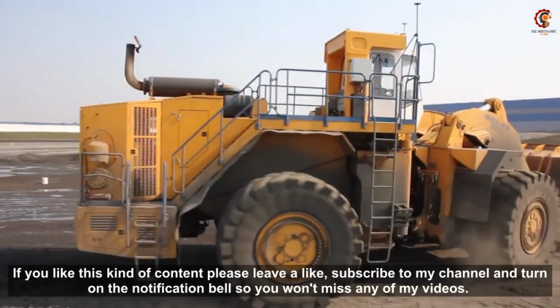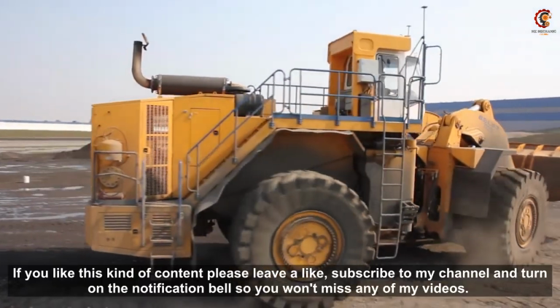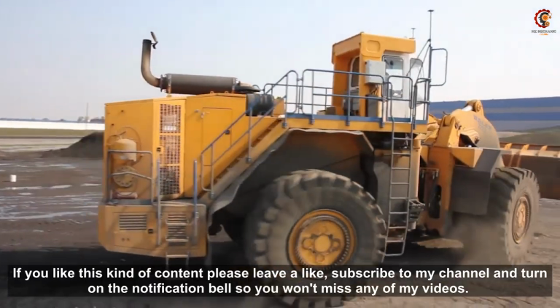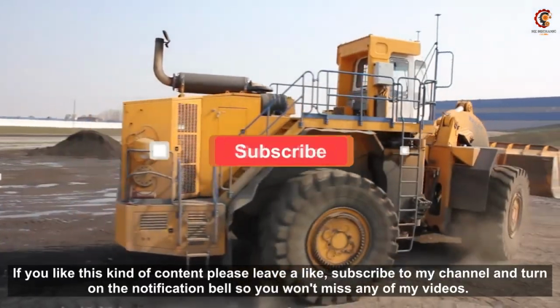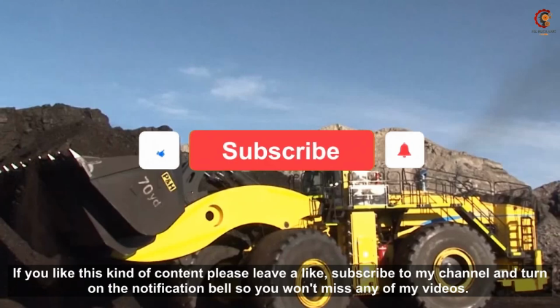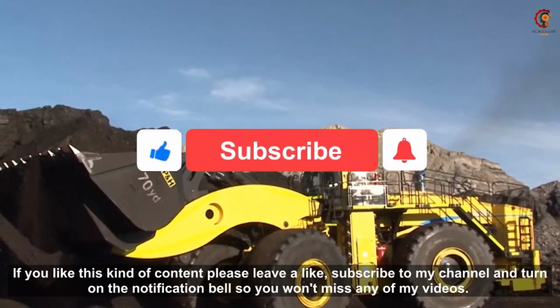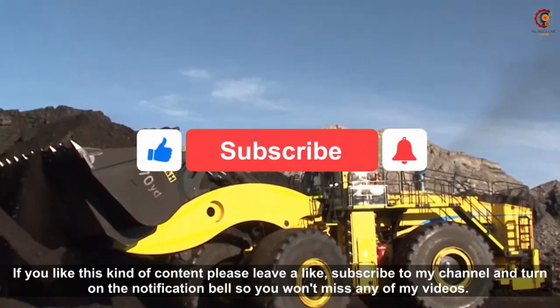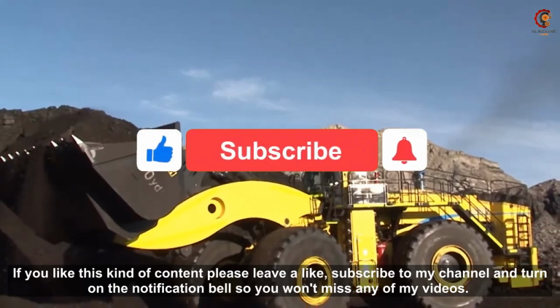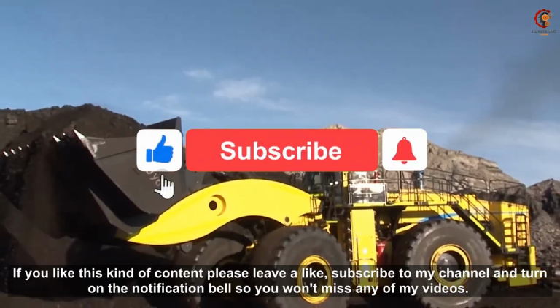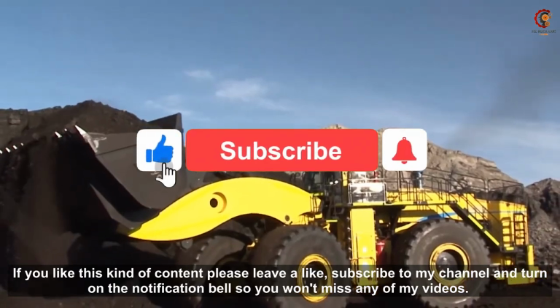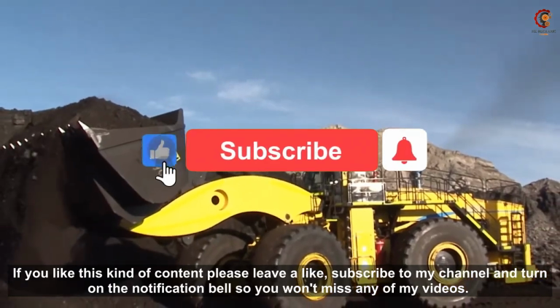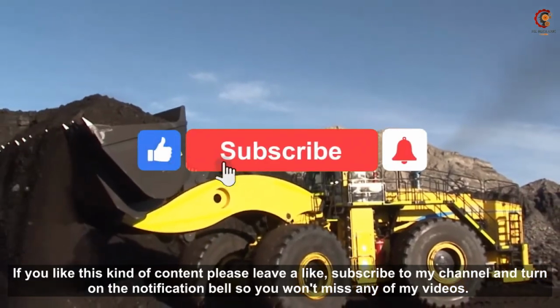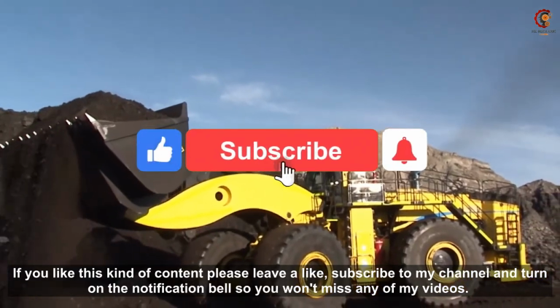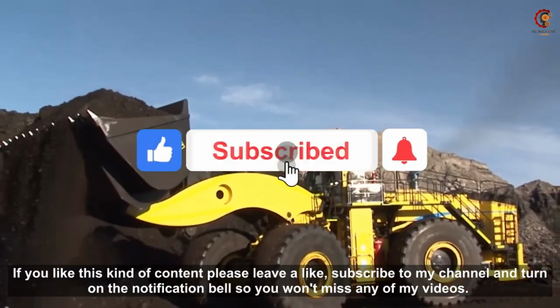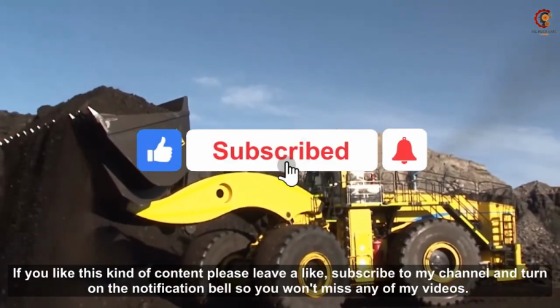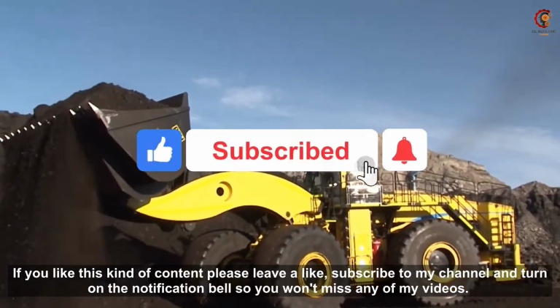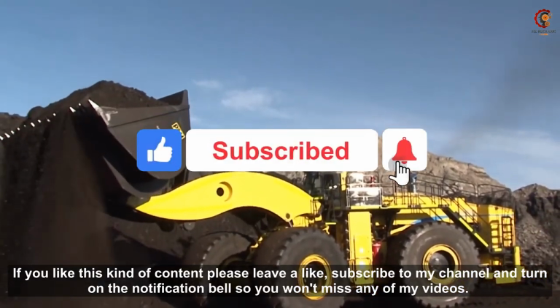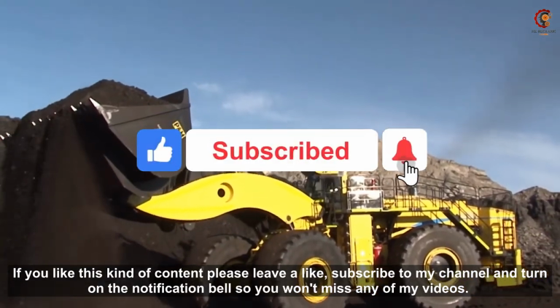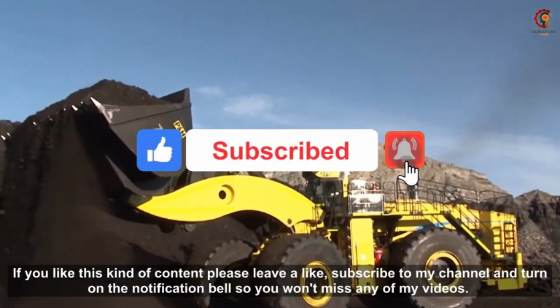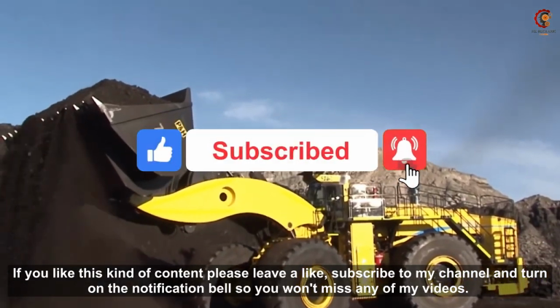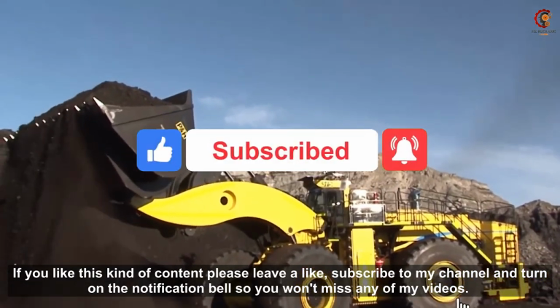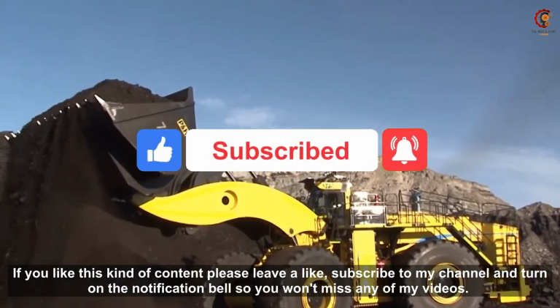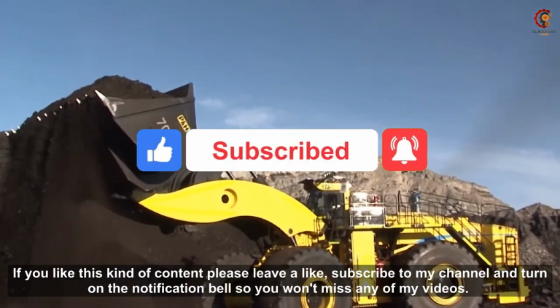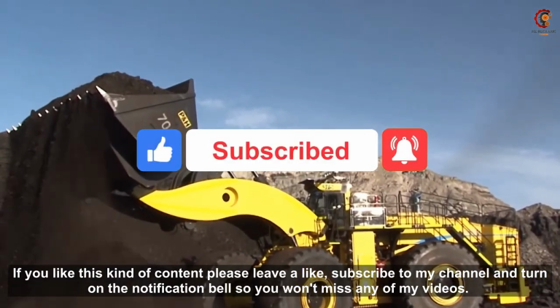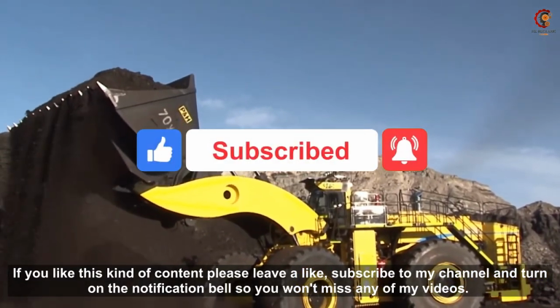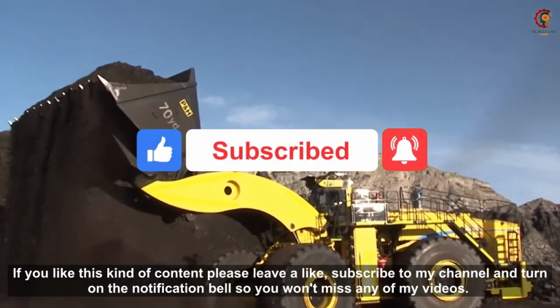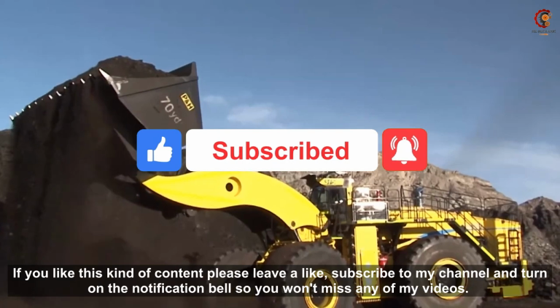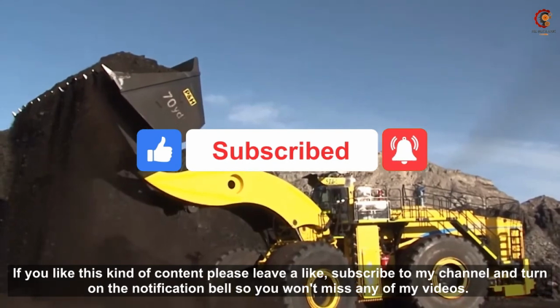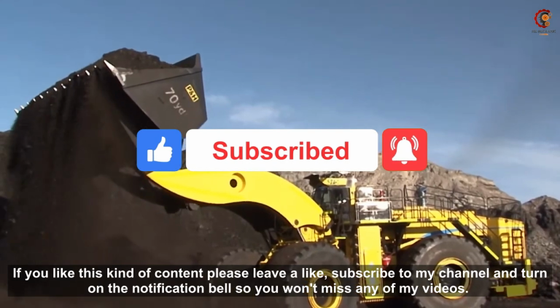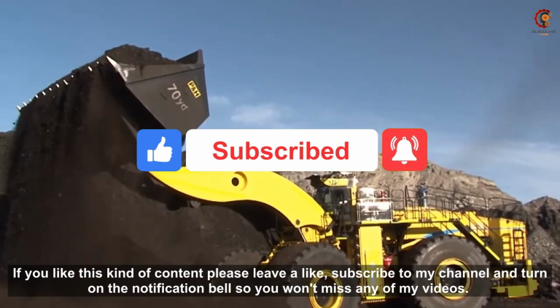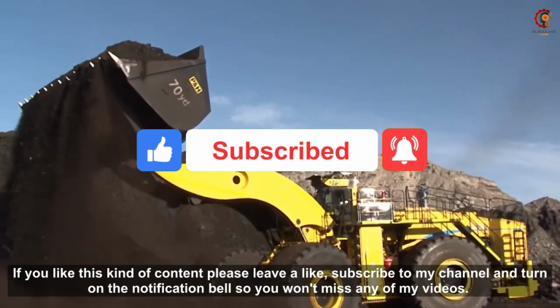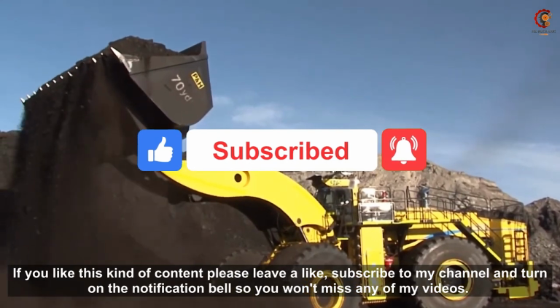If you like this kind of content please leave a like, subscribe to my channel and turn on the notification bell so you won't miss any of my videos.